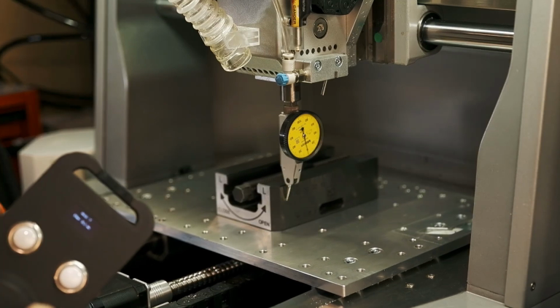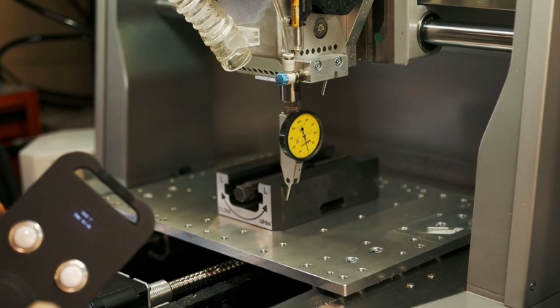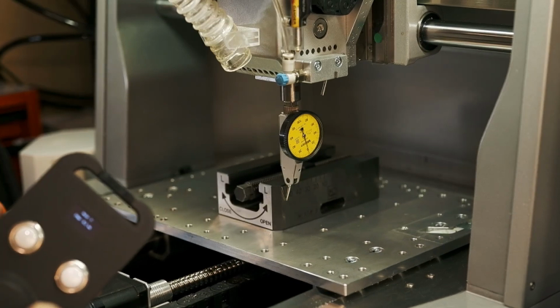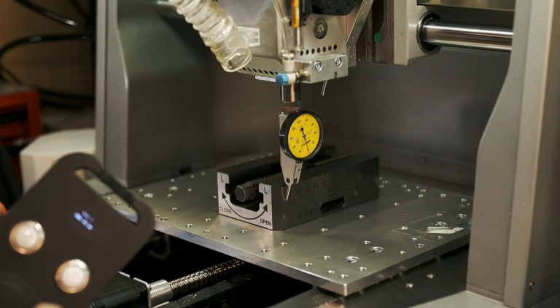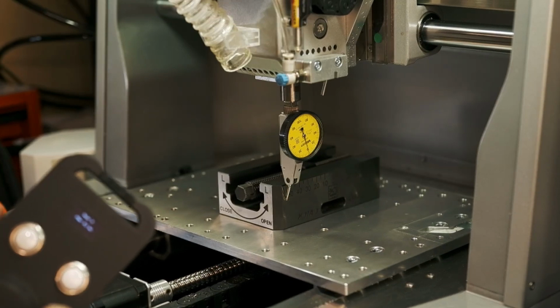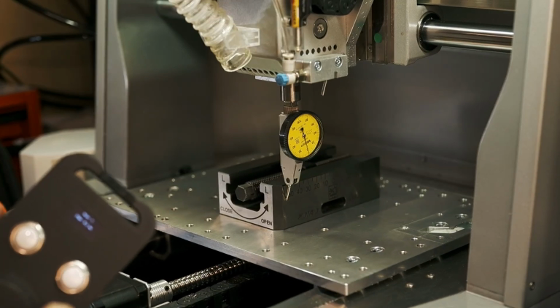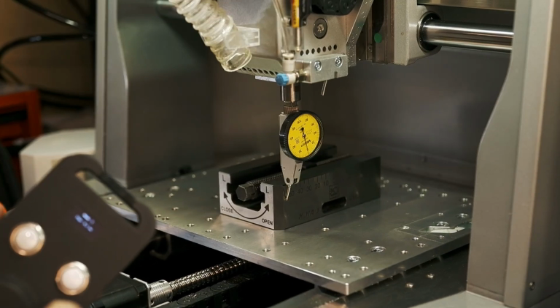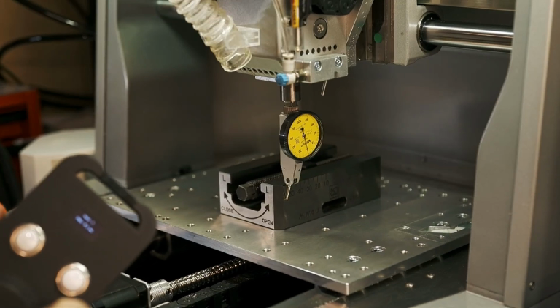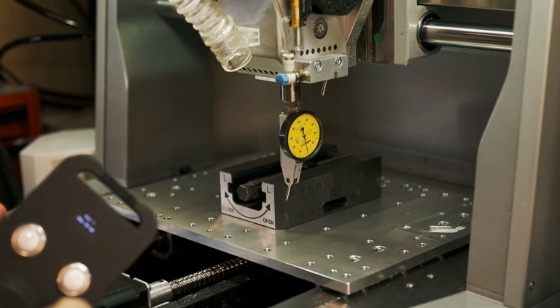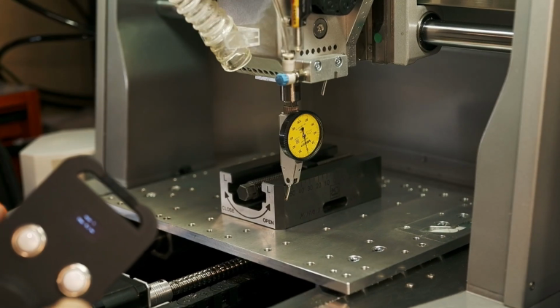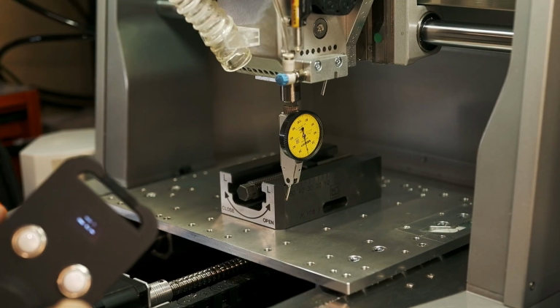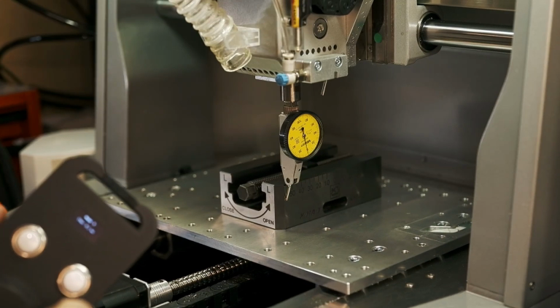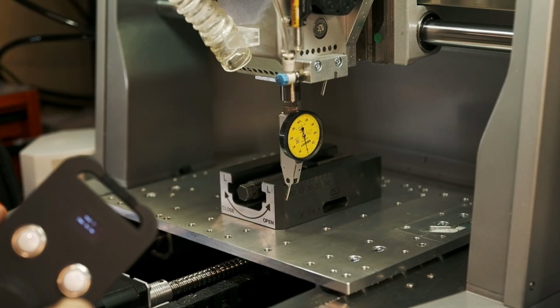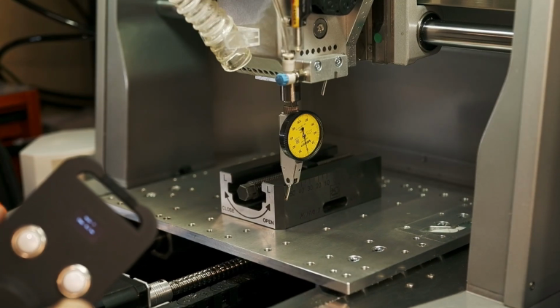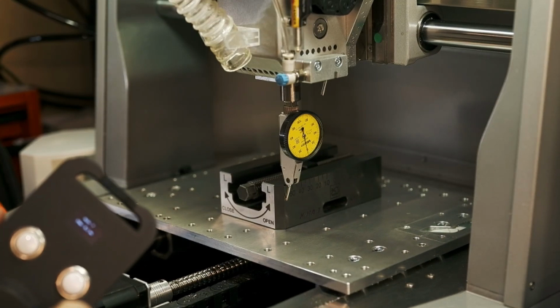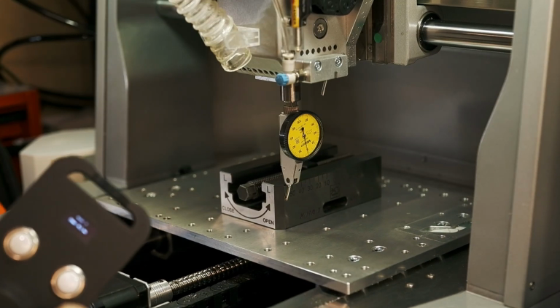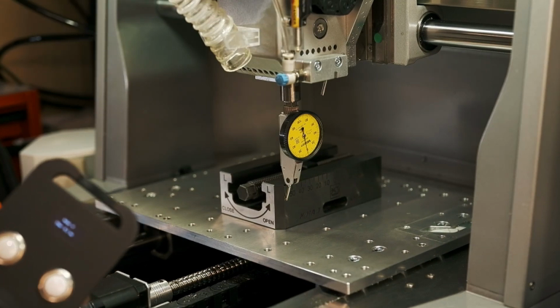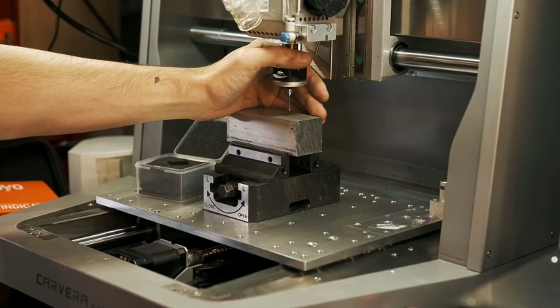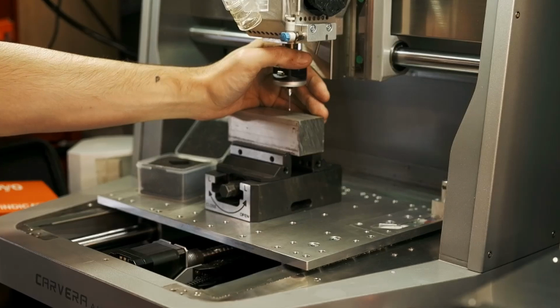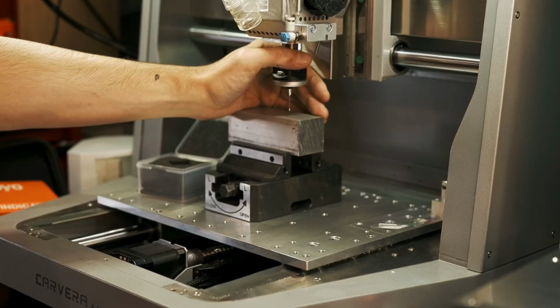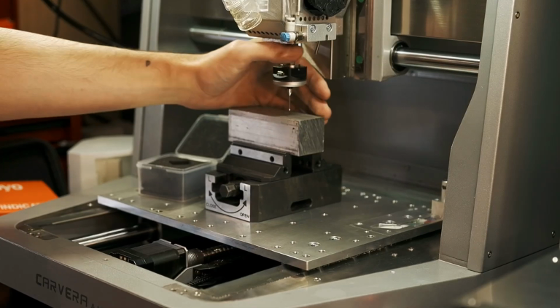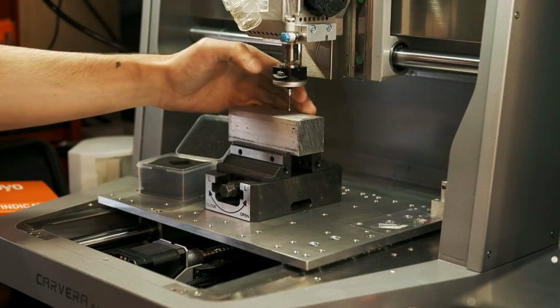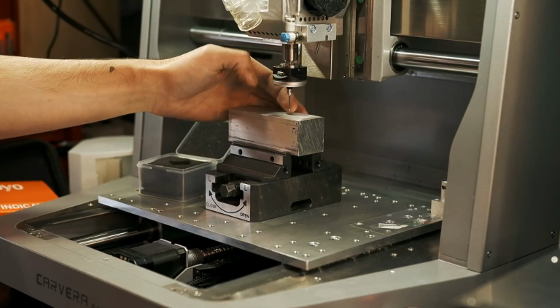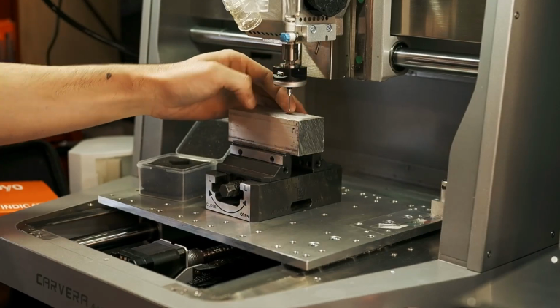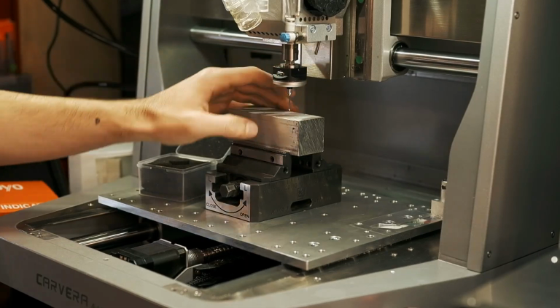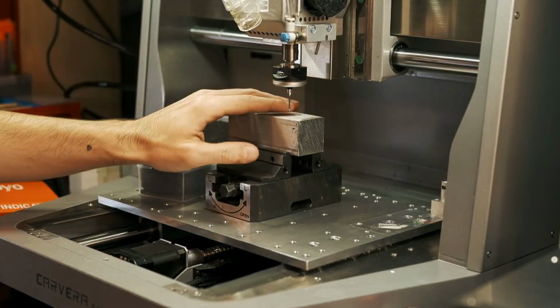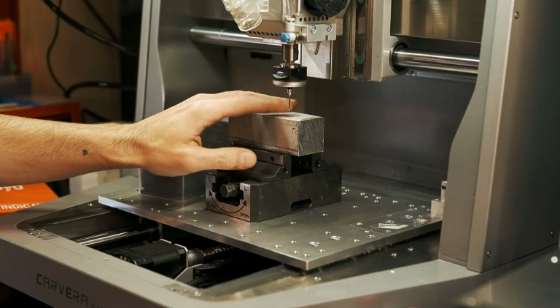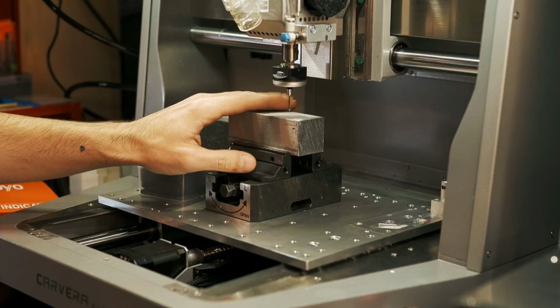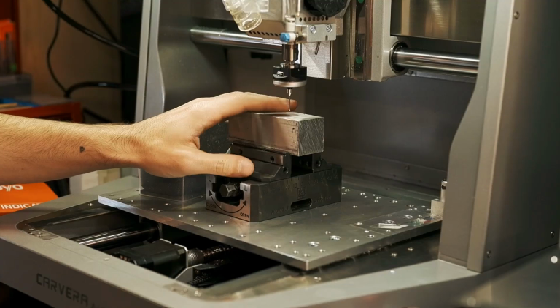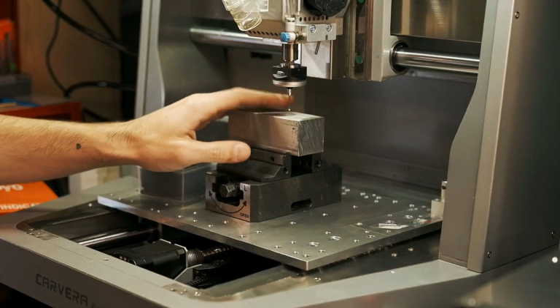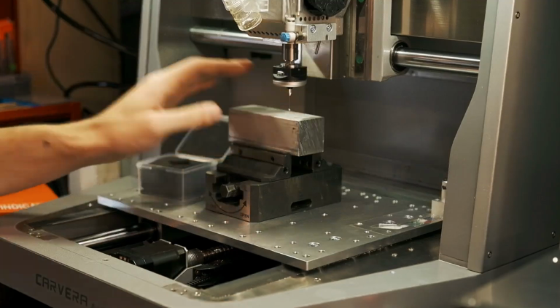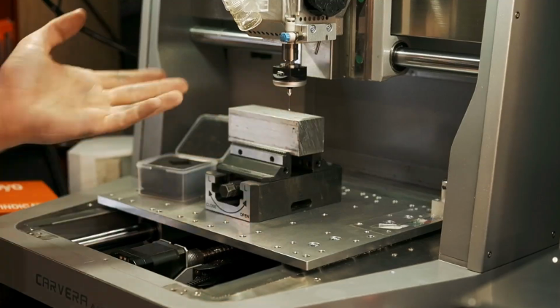This is why I went with bed mounted — so I can run the probe over the 35mm stock.